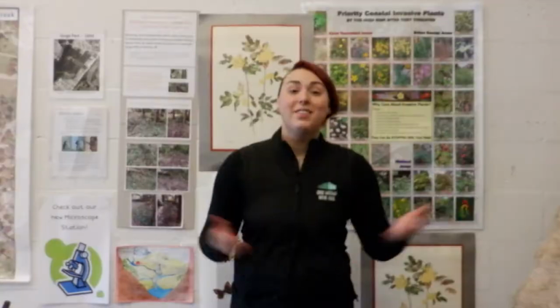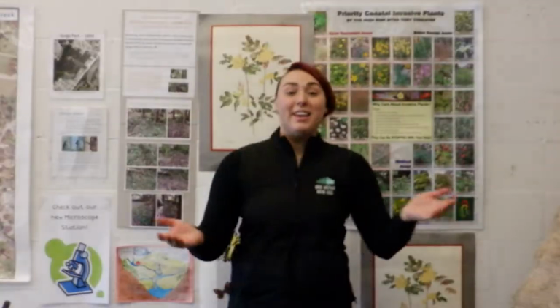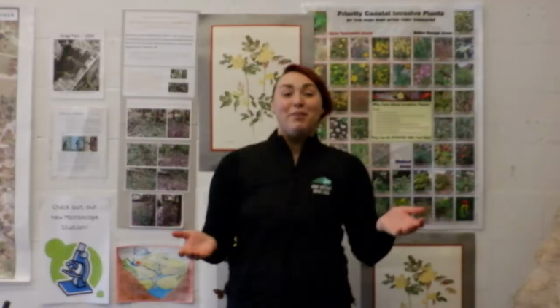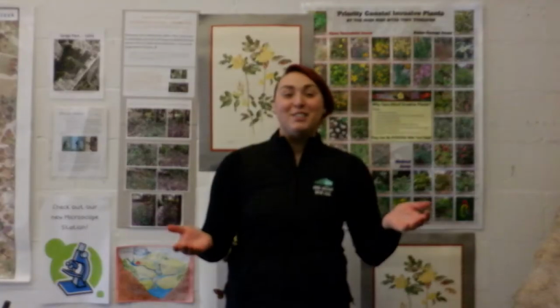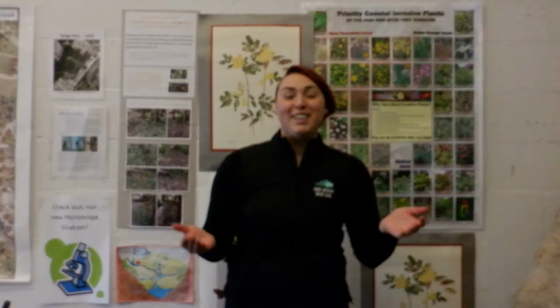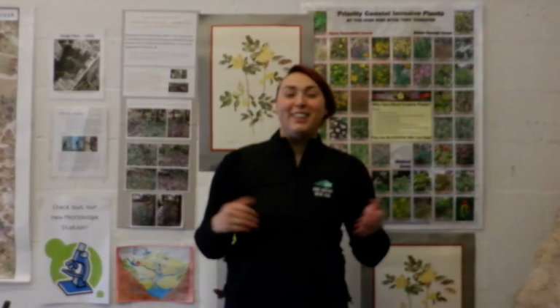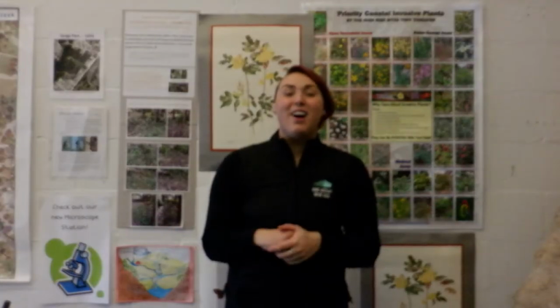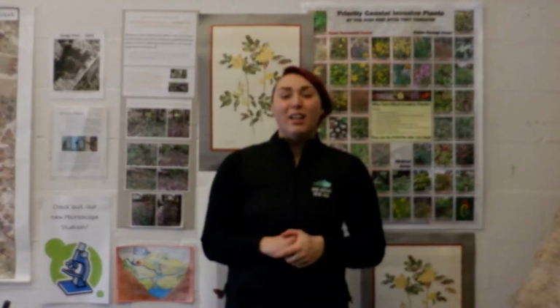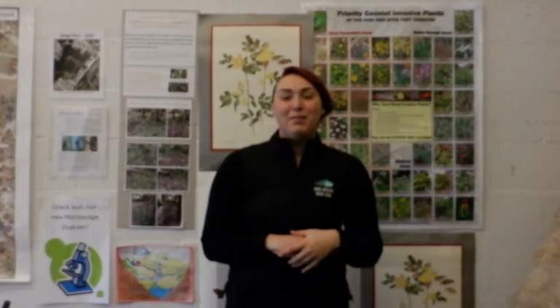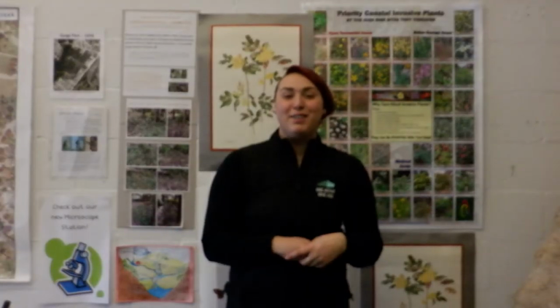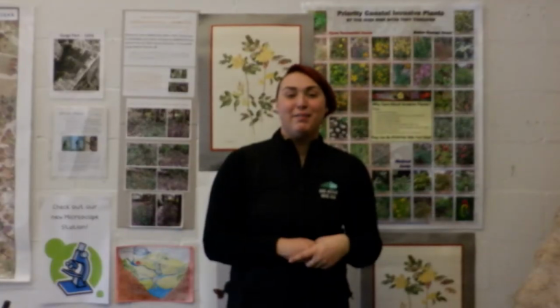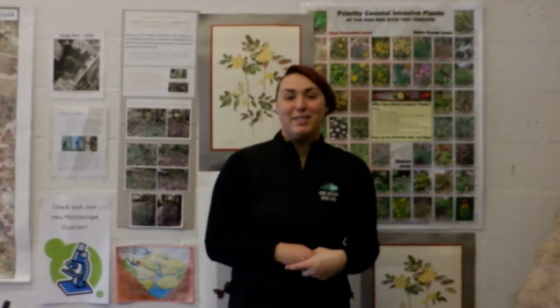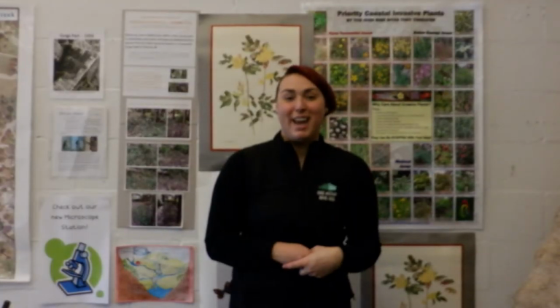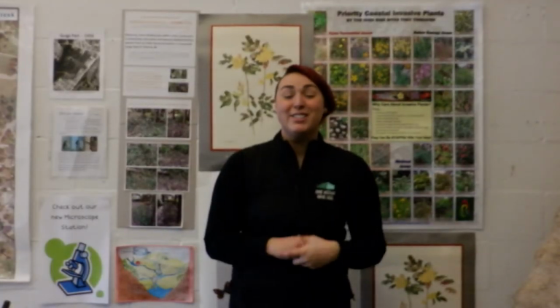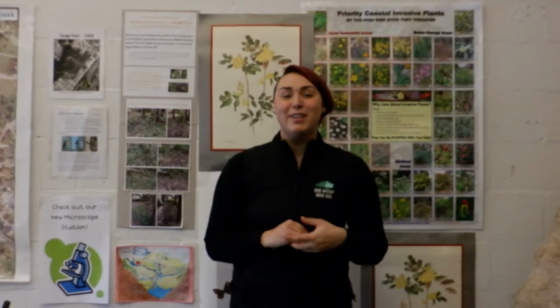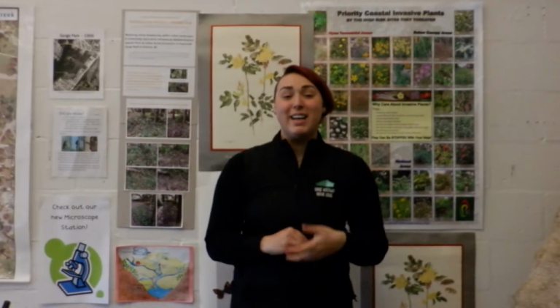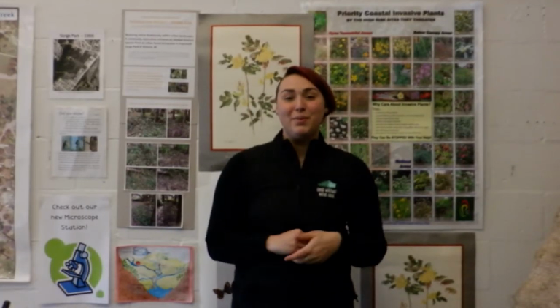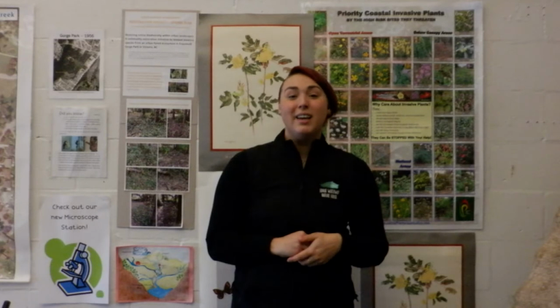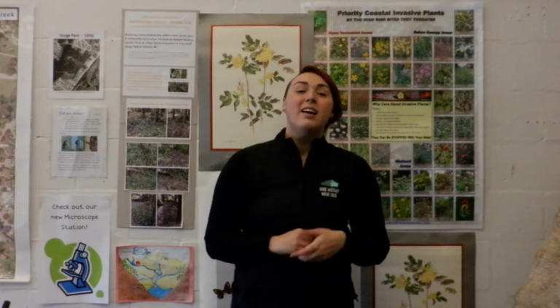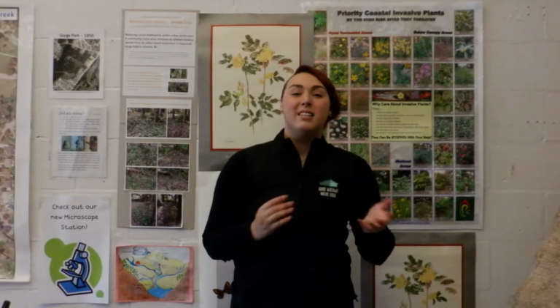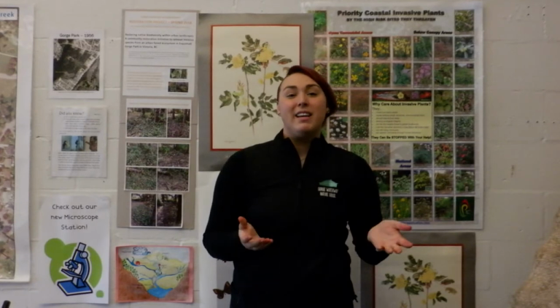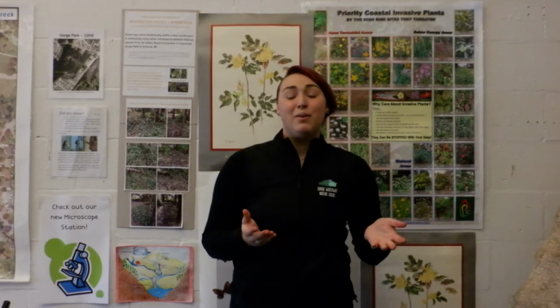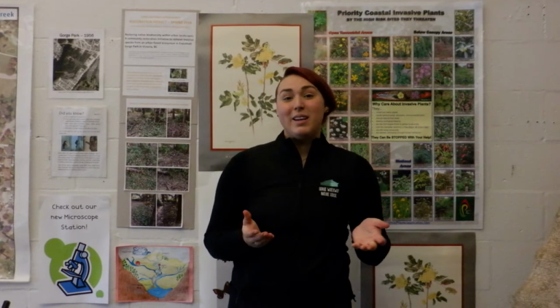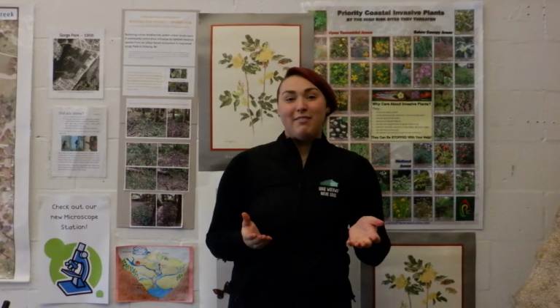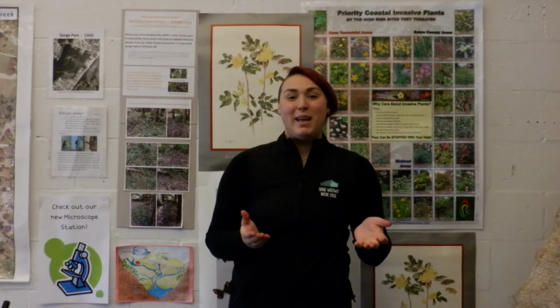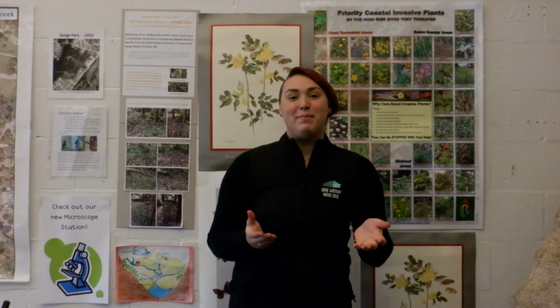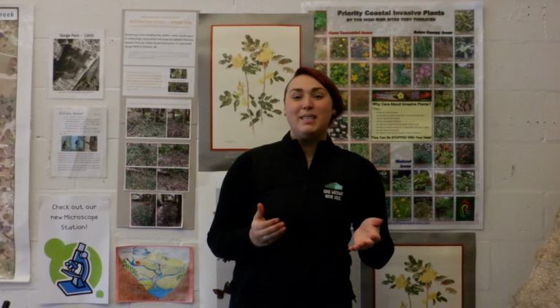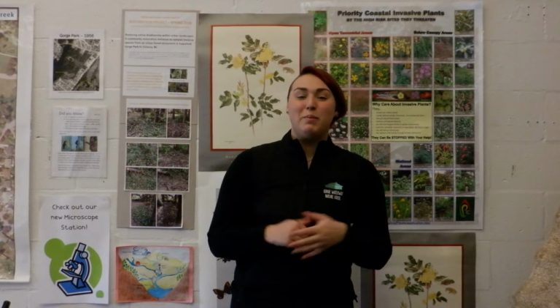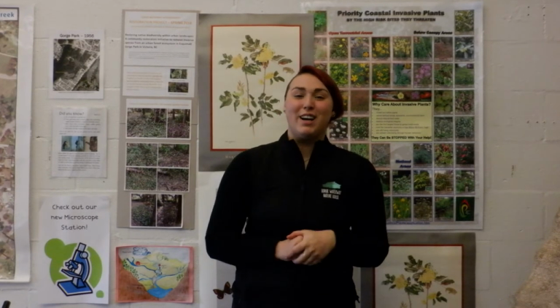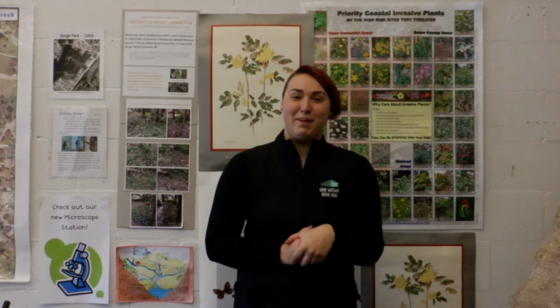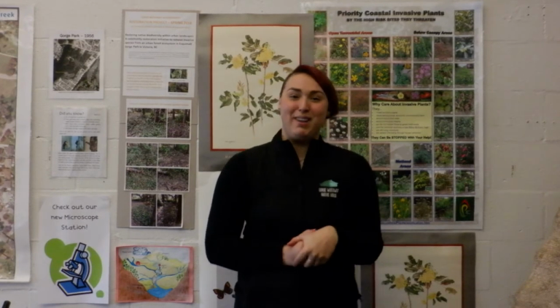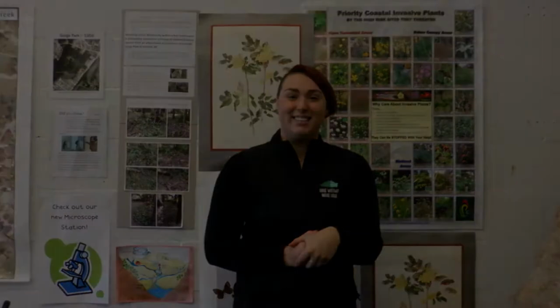Thank you for watching and learning all about the Nidka Rose today. Tune in next week to find out what native plant species we'll be talking about next.